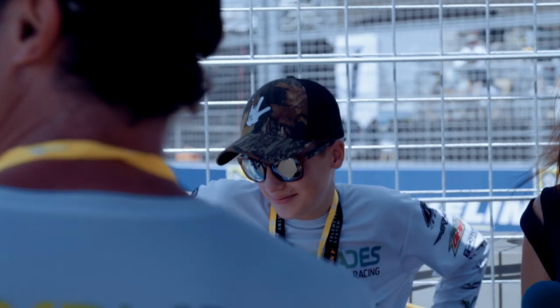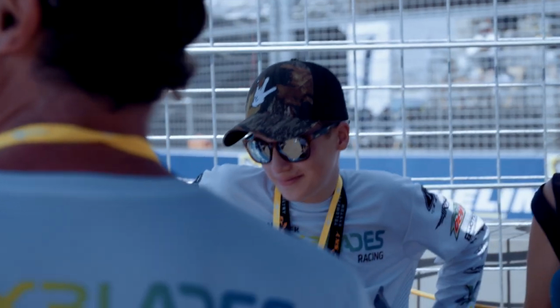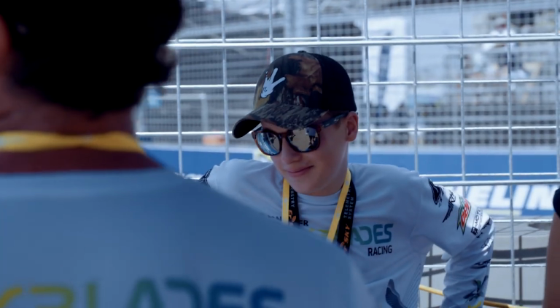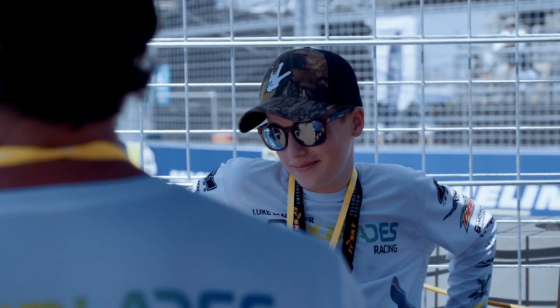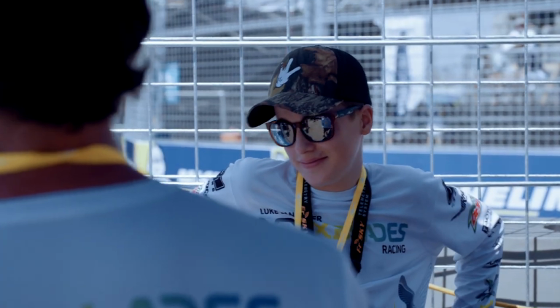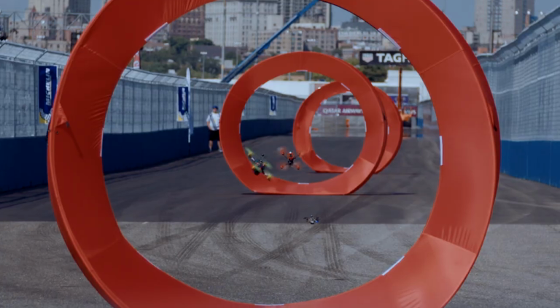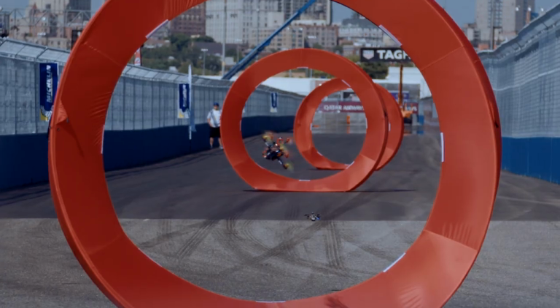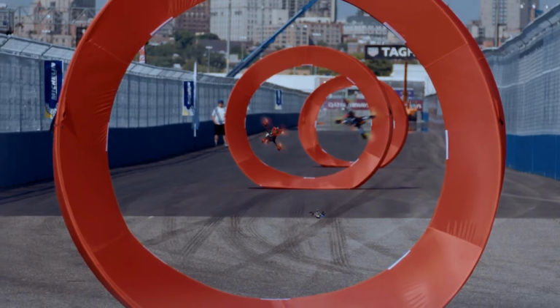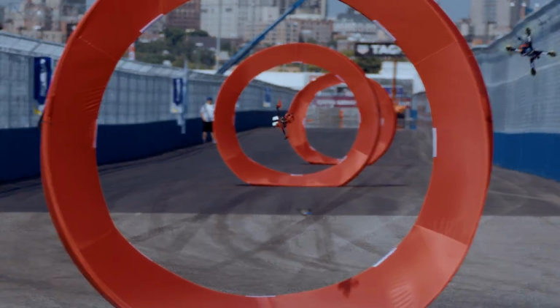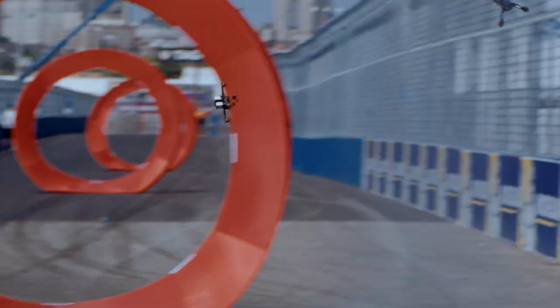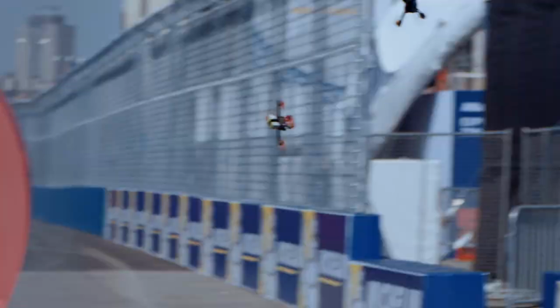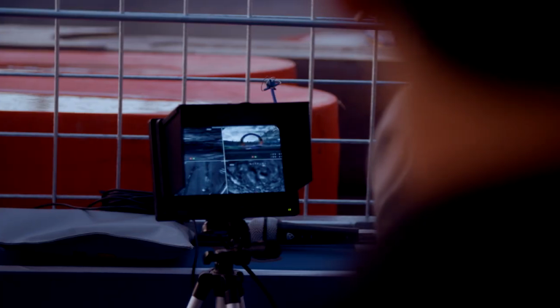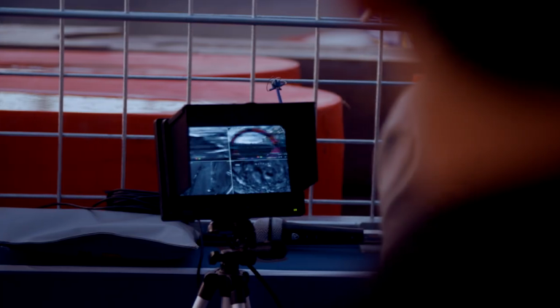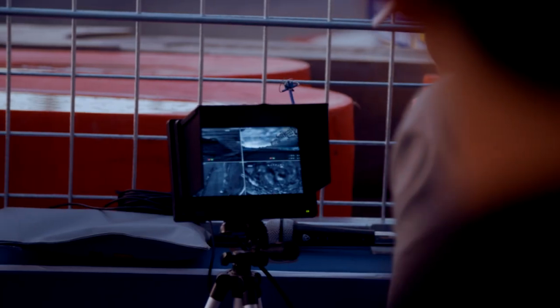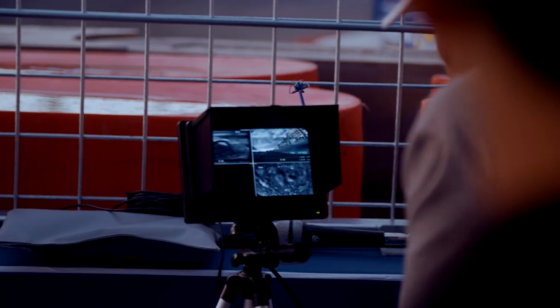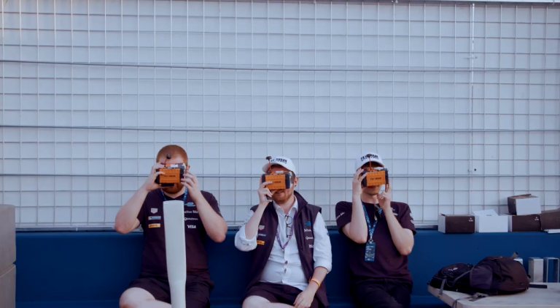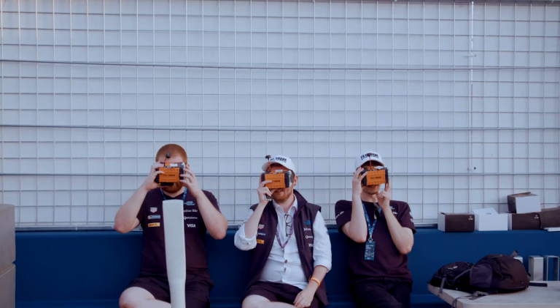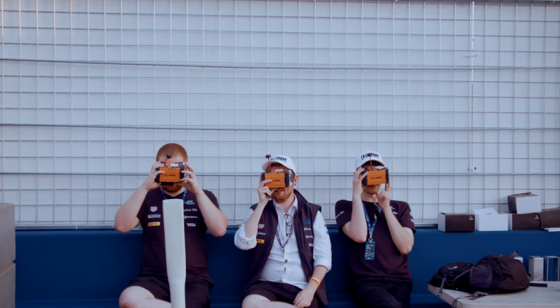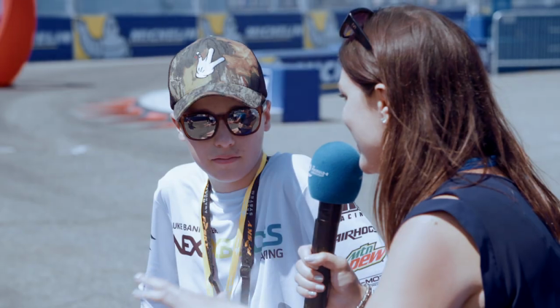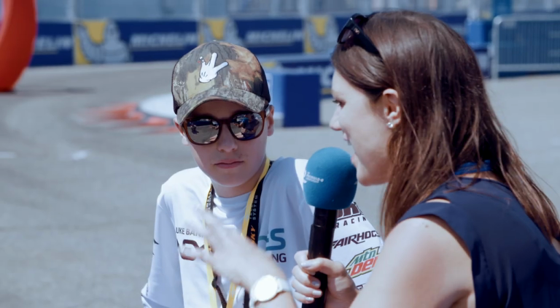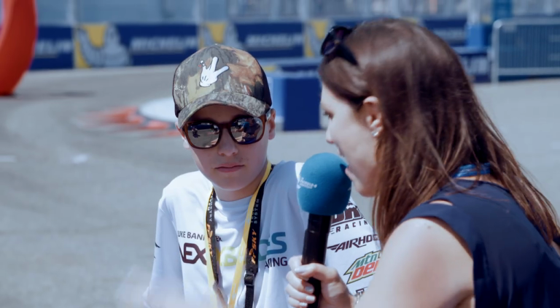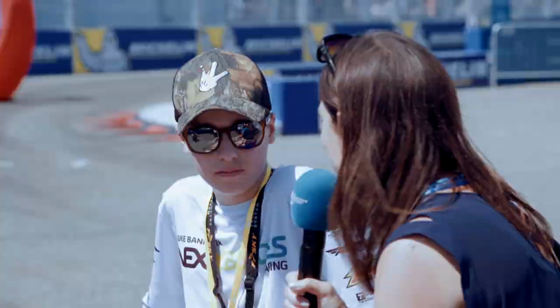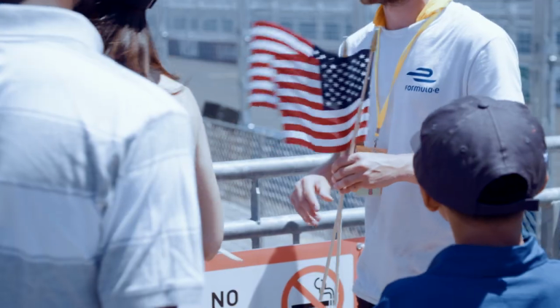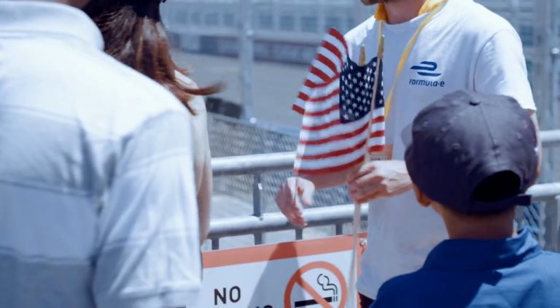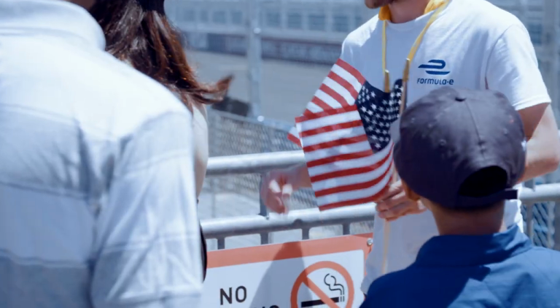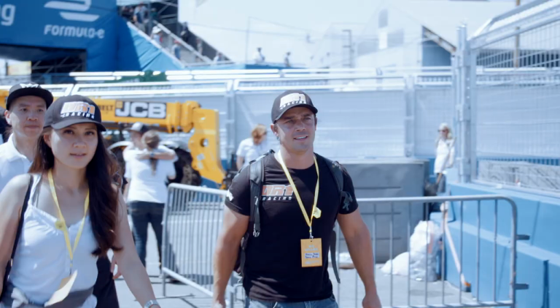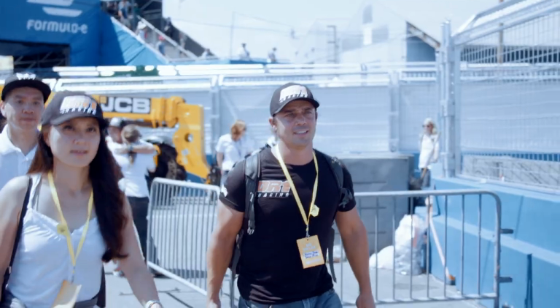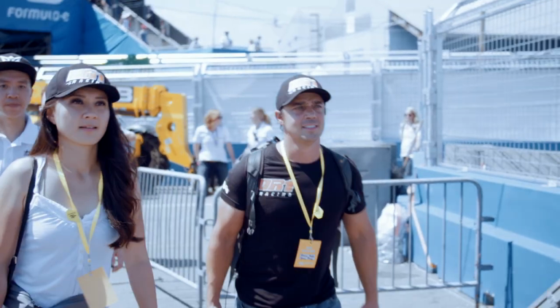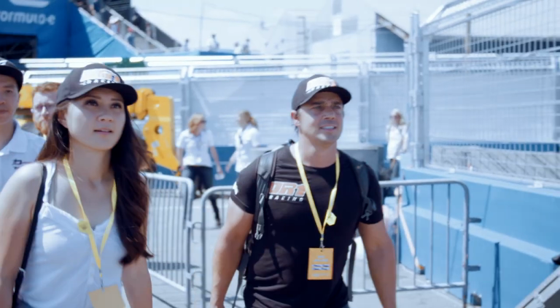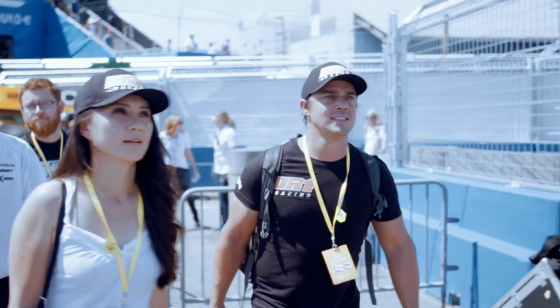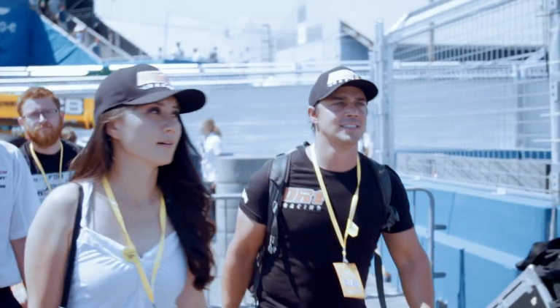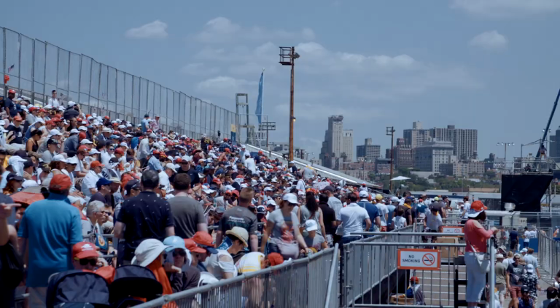I'm here in Manhattan, New York. We're here with Mountain Gym DR1 doing some promotional stuff, with Sean Terry as well.